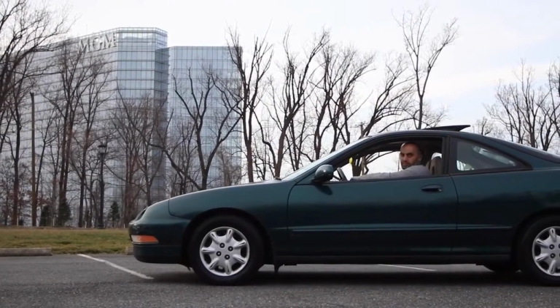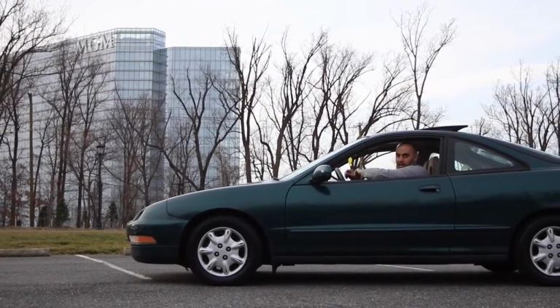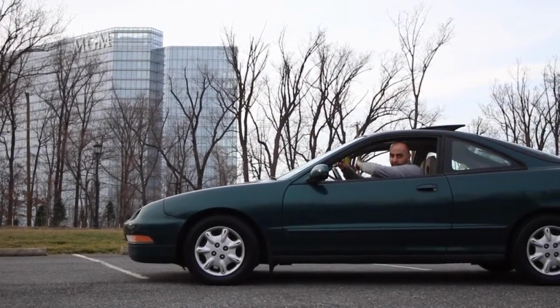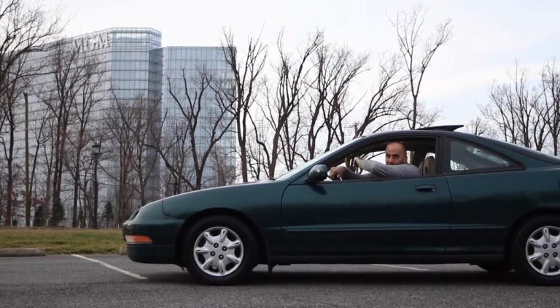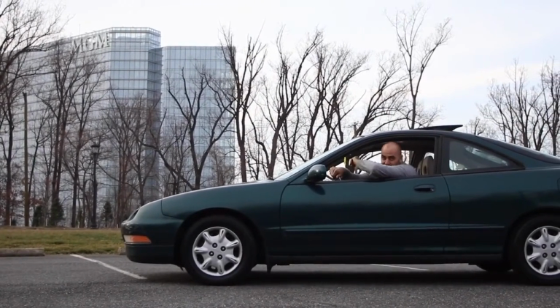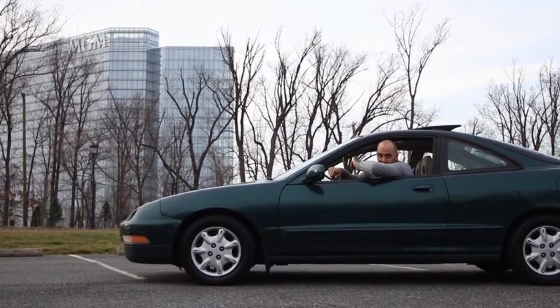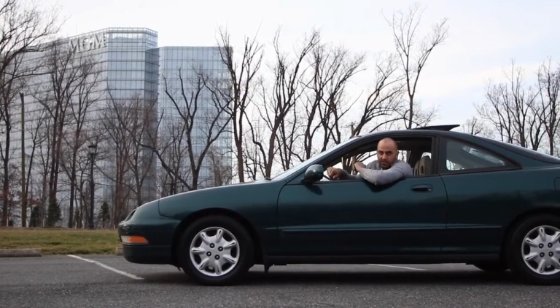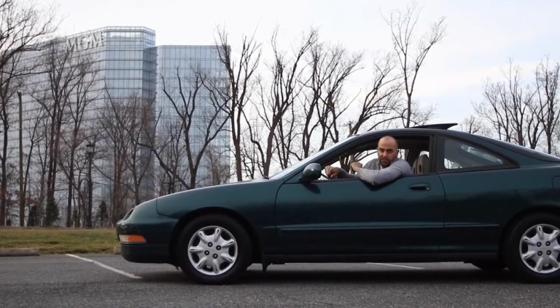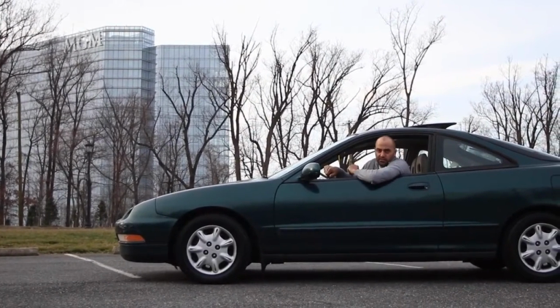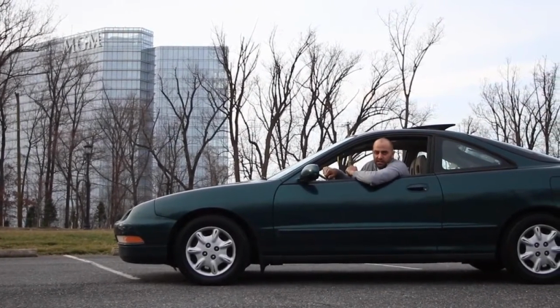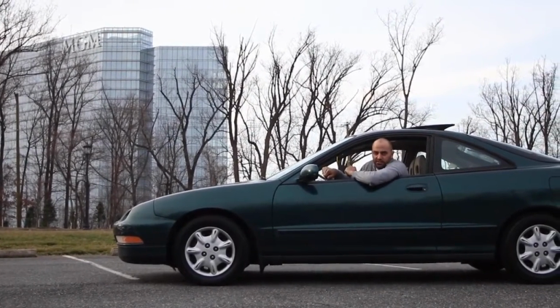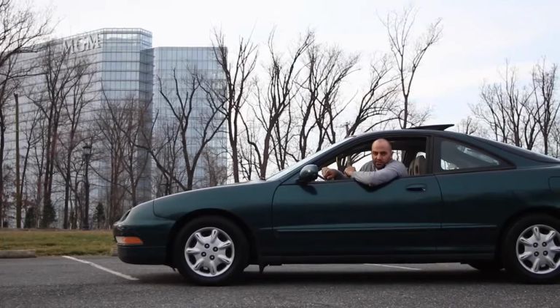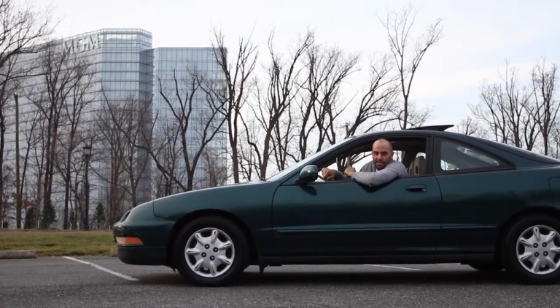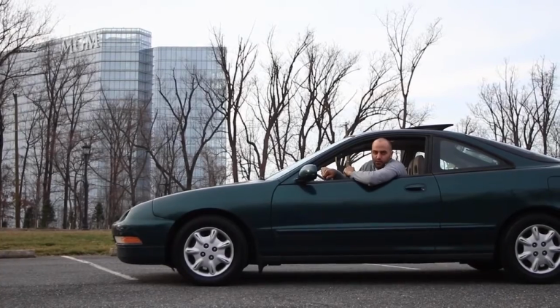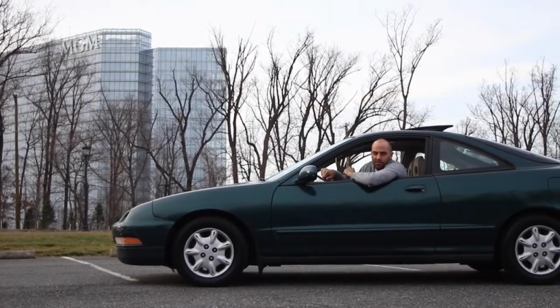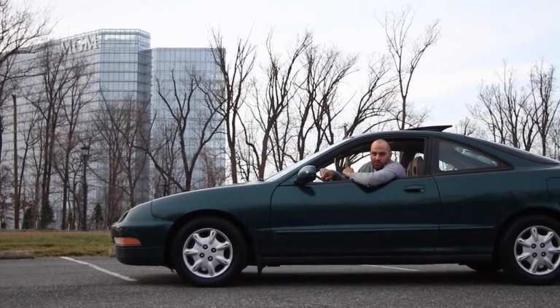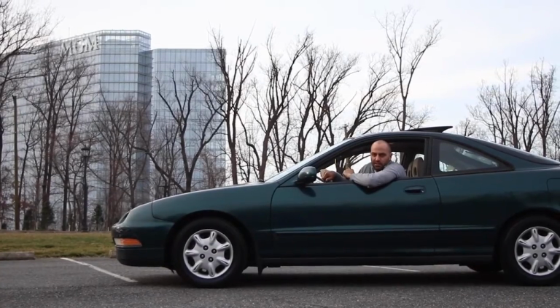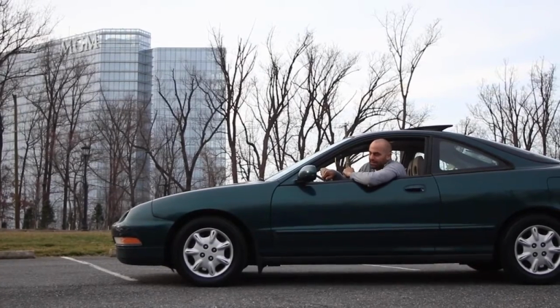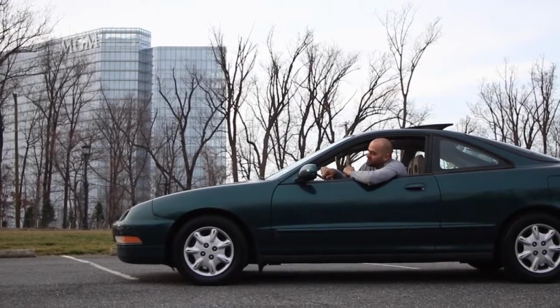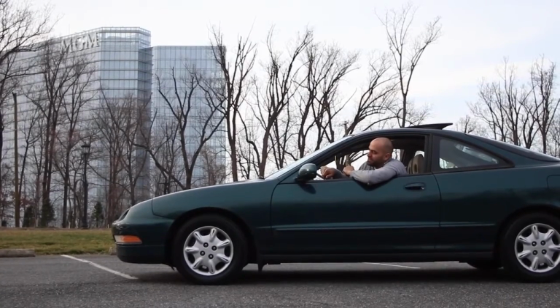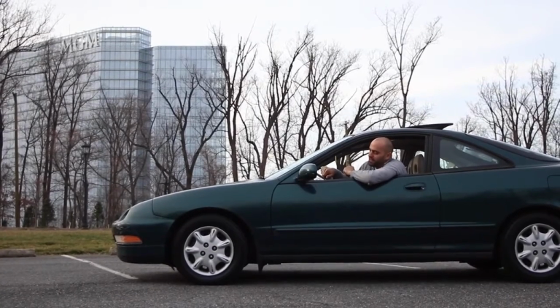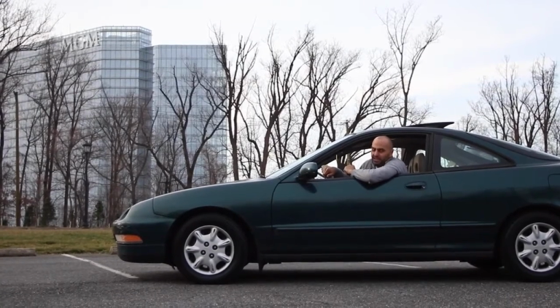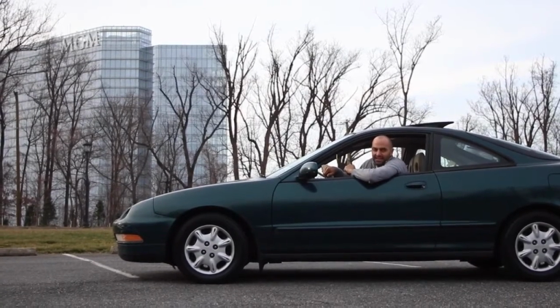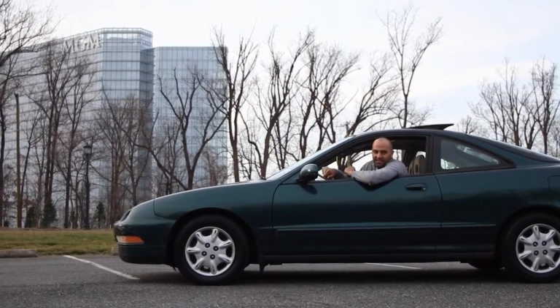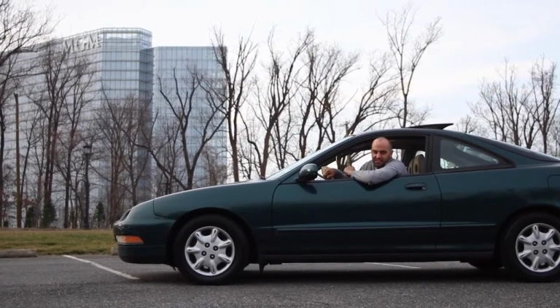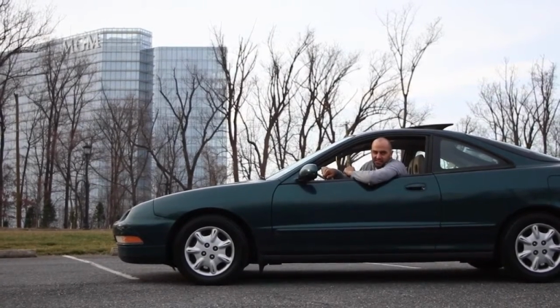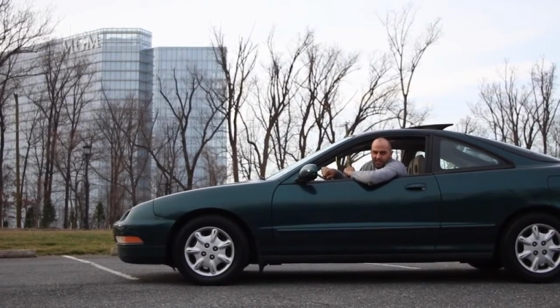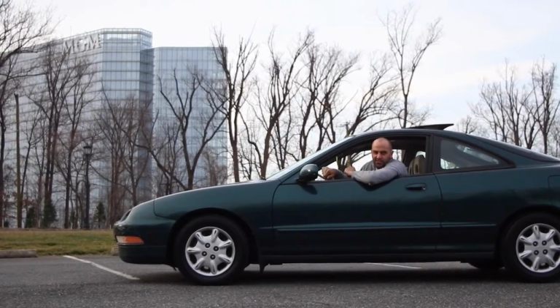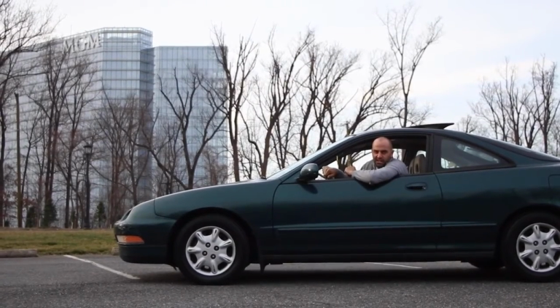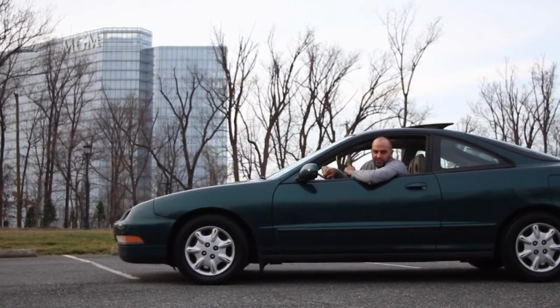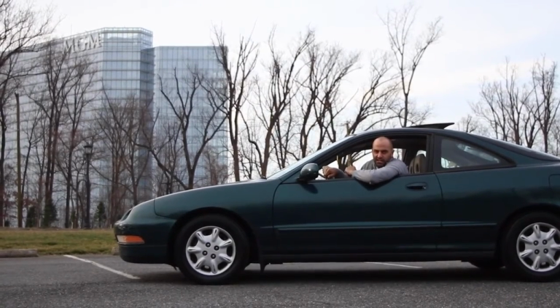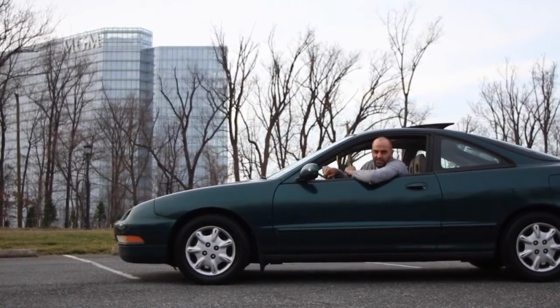Hey, I'm Anthony, The Vehicle Hunter. Today we're going to be looking at this 1996 Acura Integra LS.